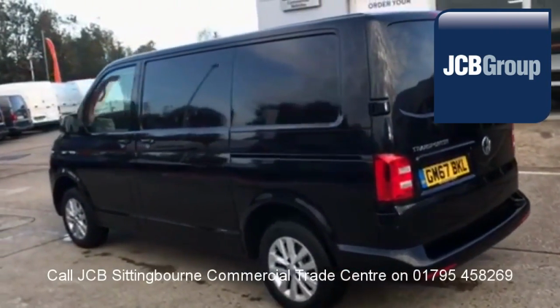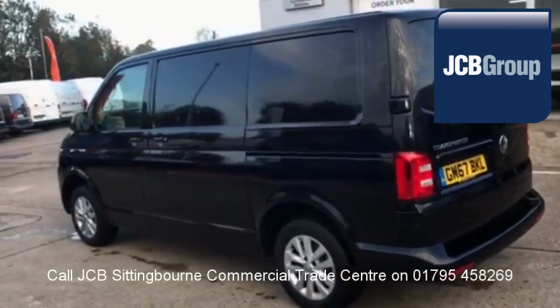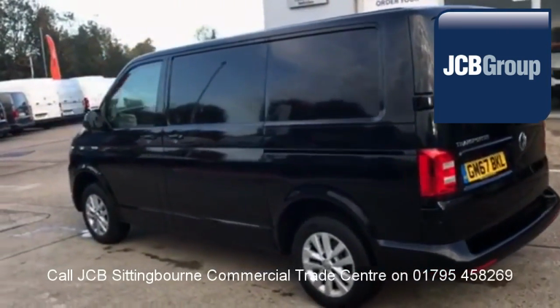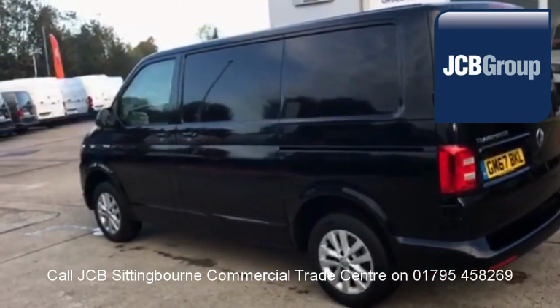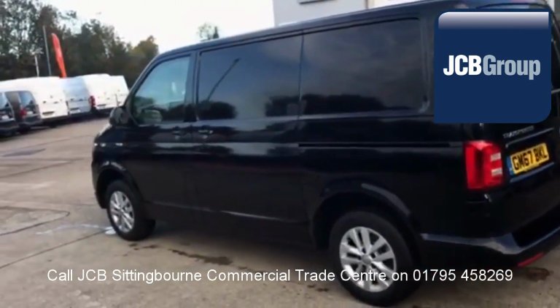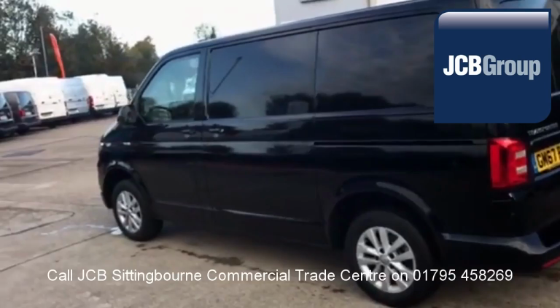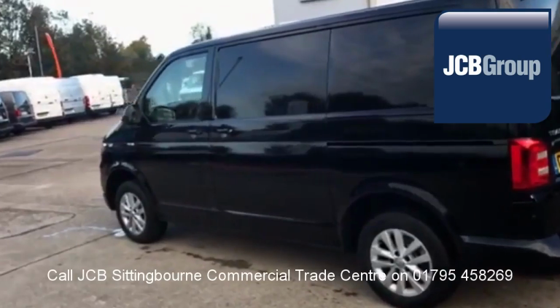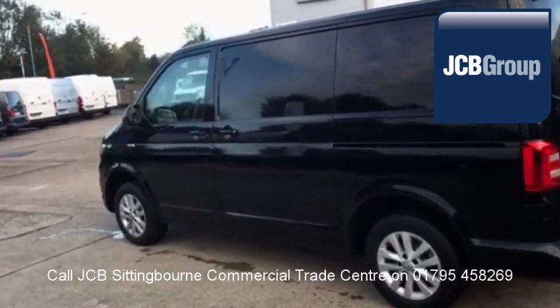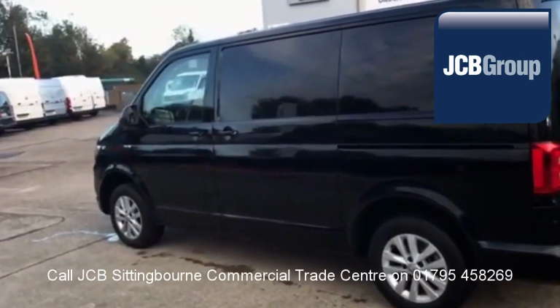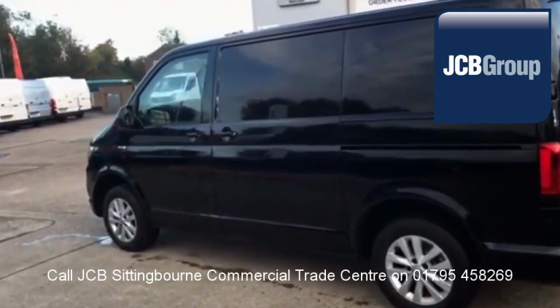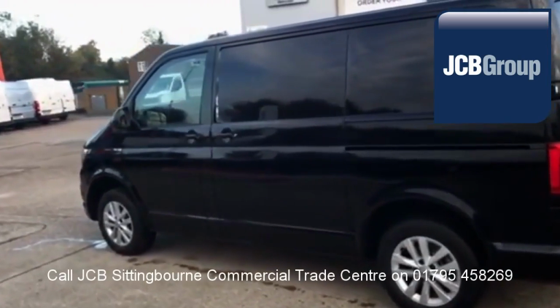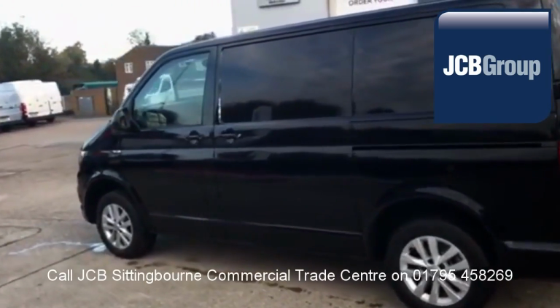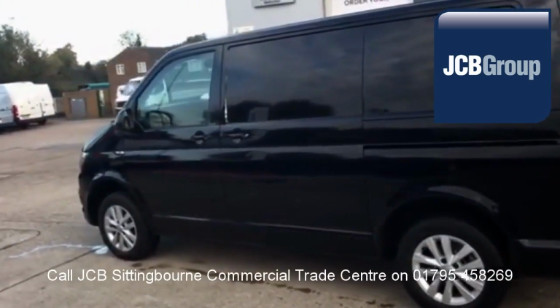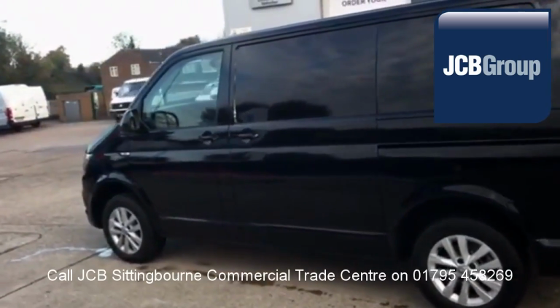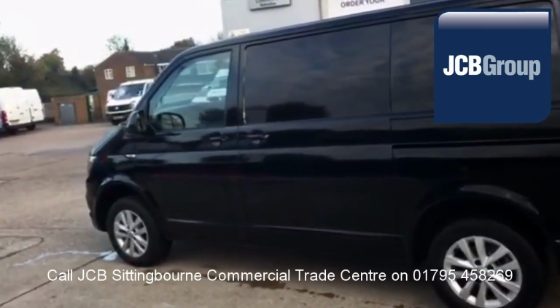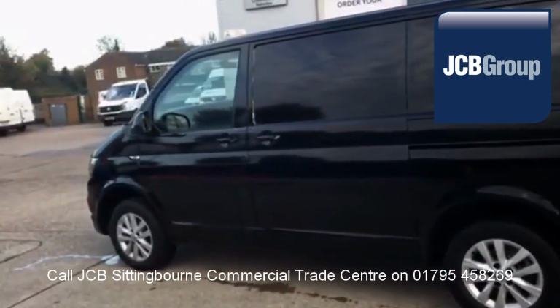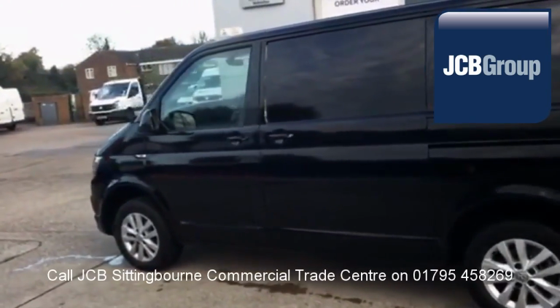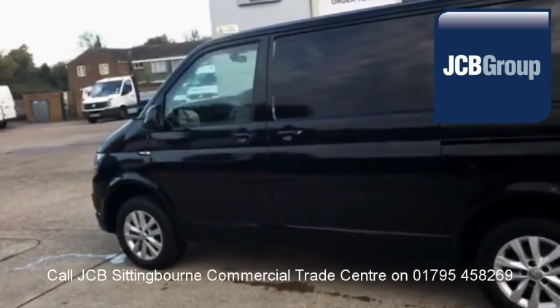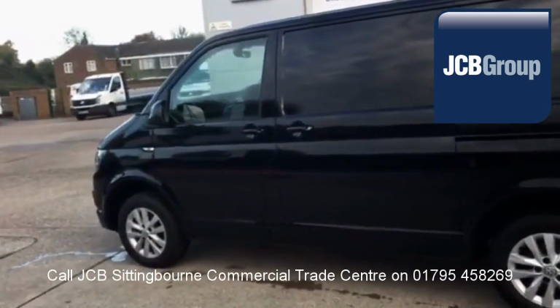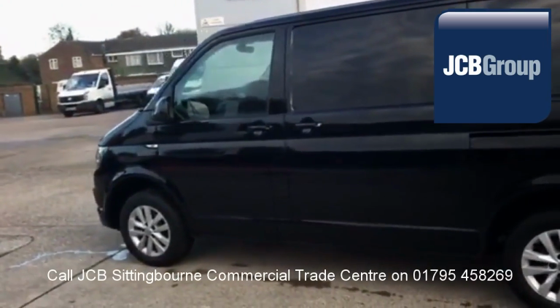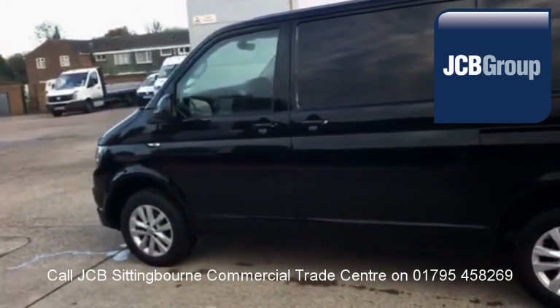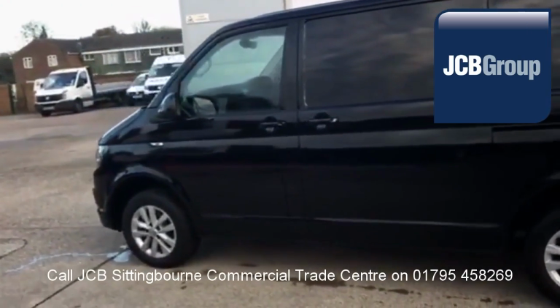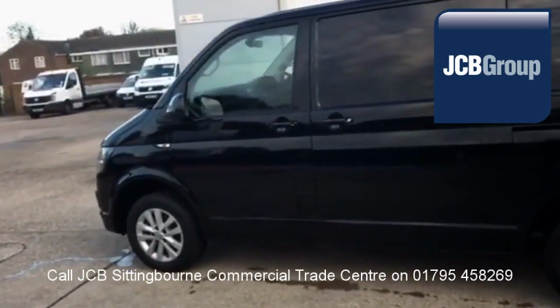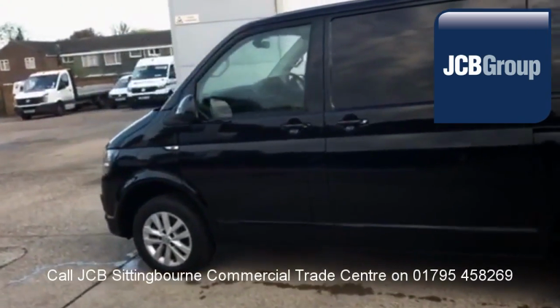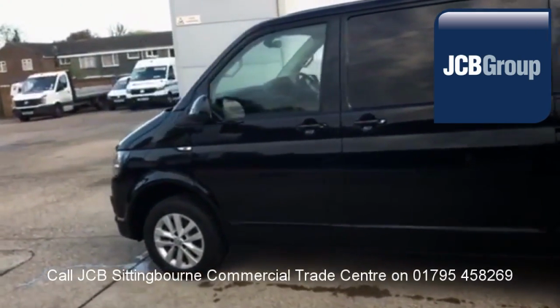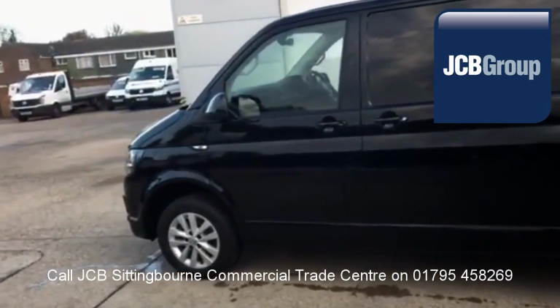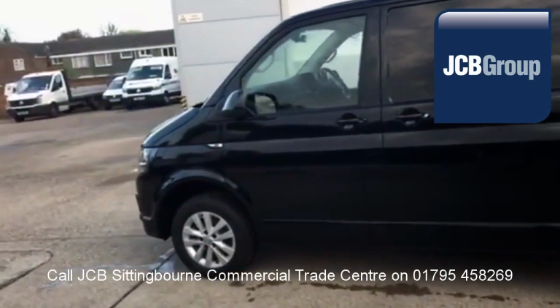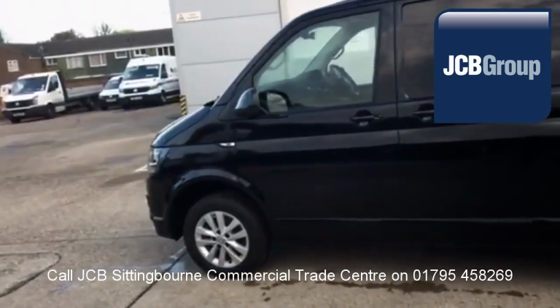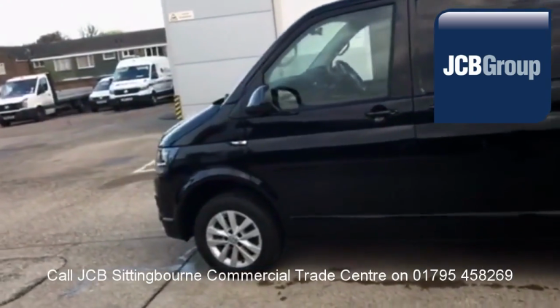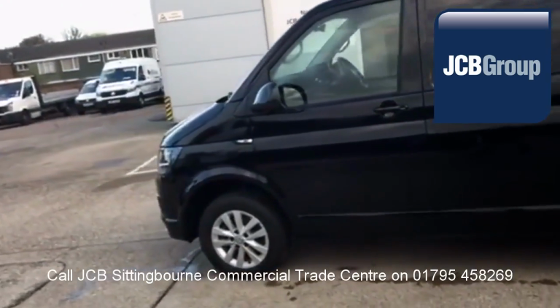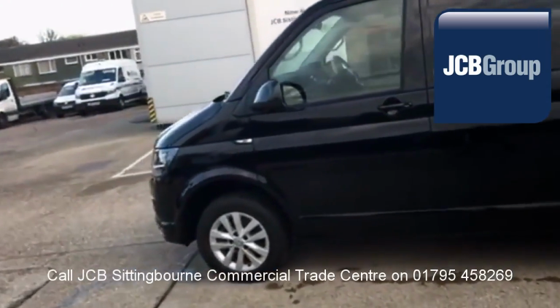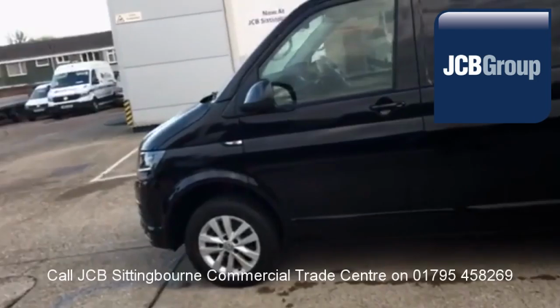Please call JCB Sittingbourne for more information on this vehicle or any other. Thank you for watching.